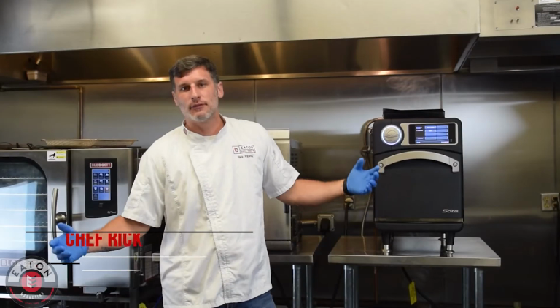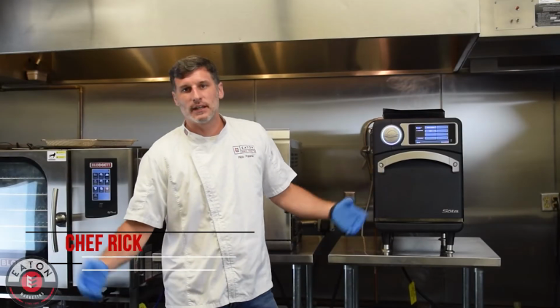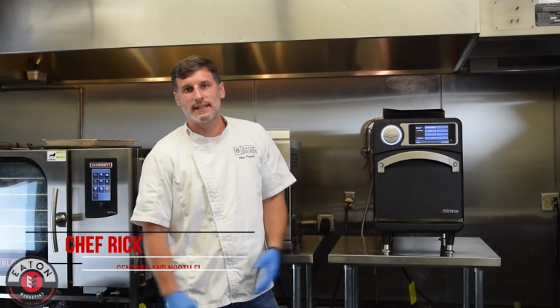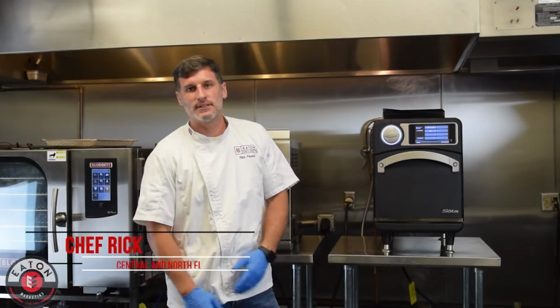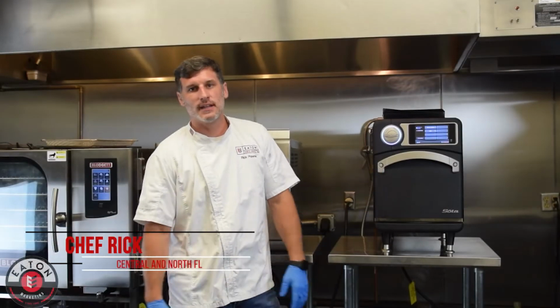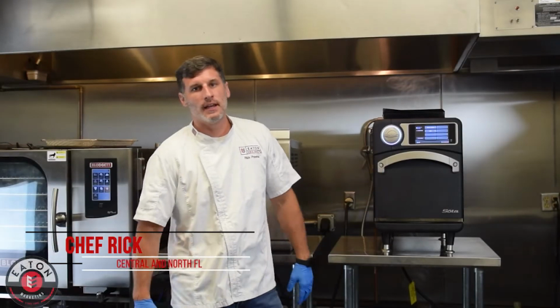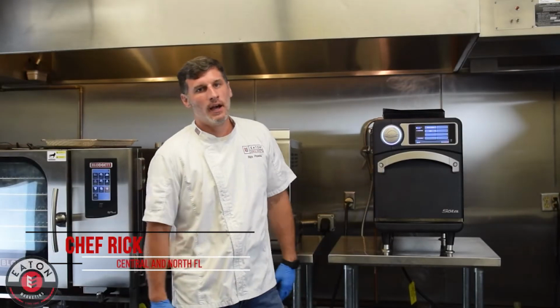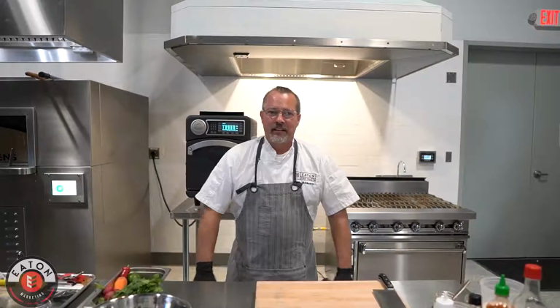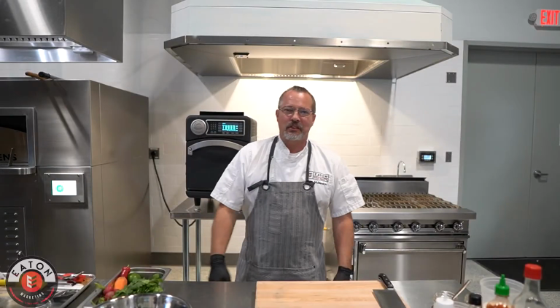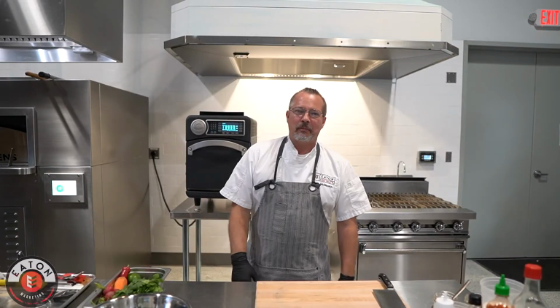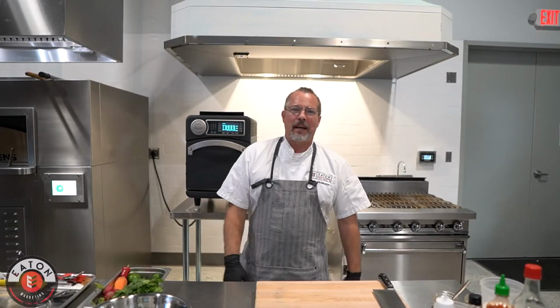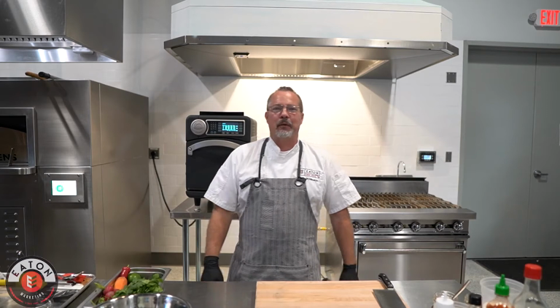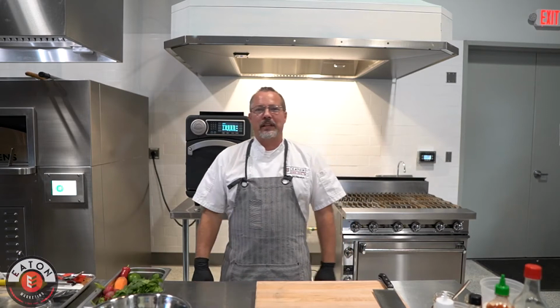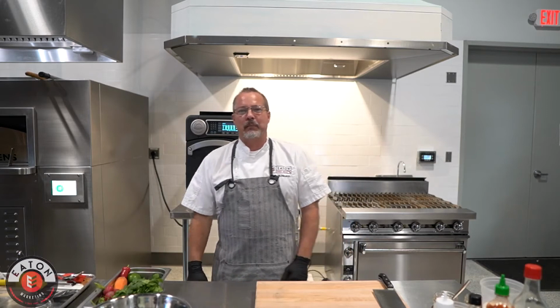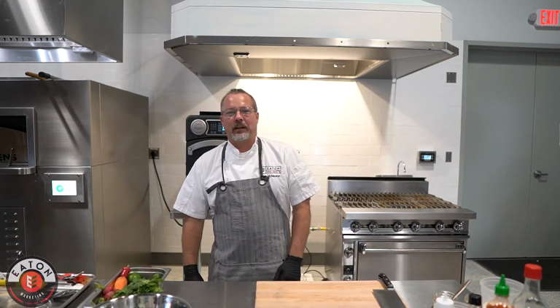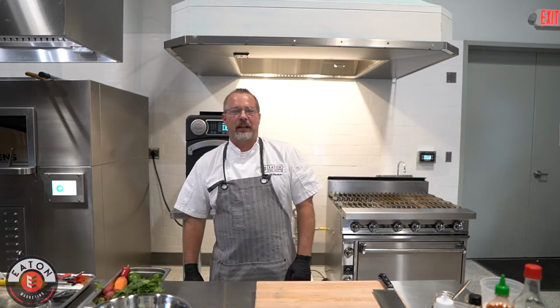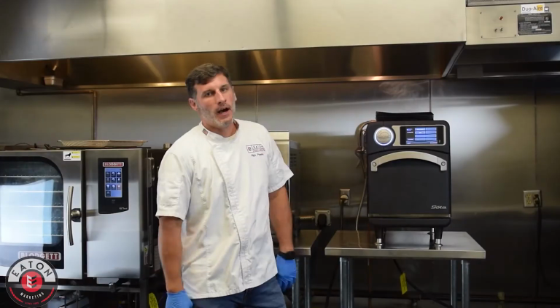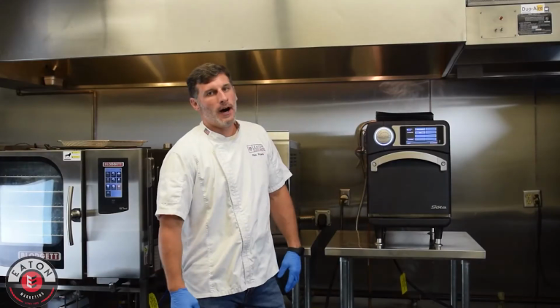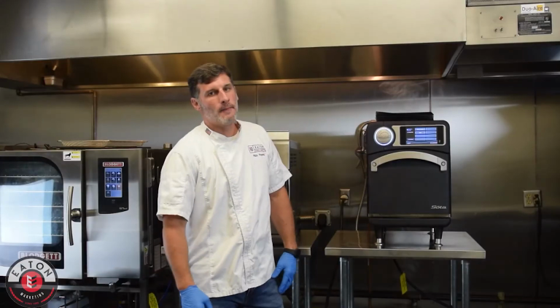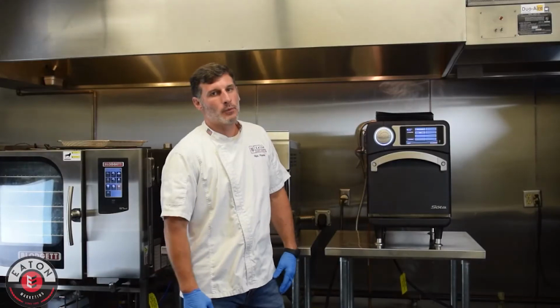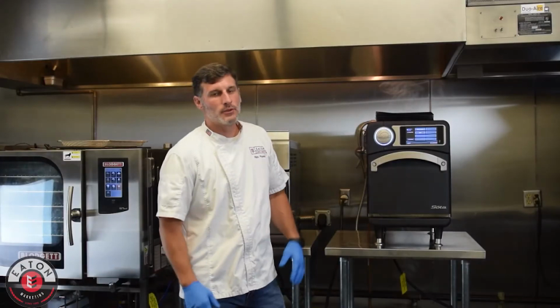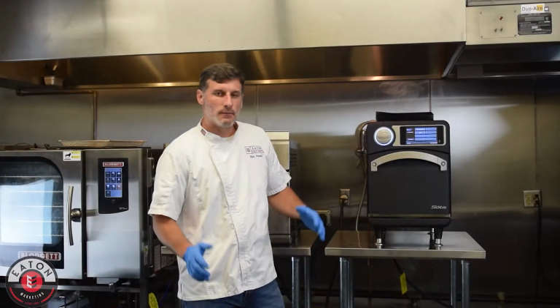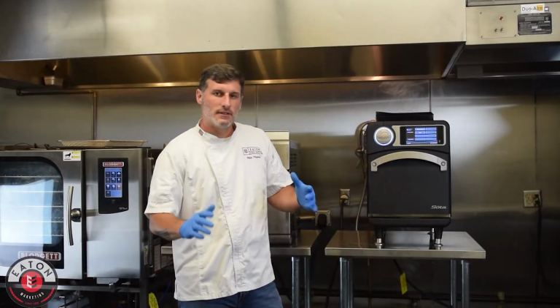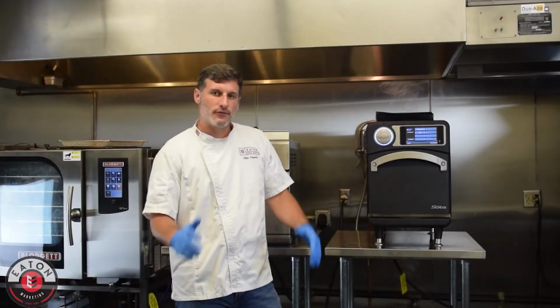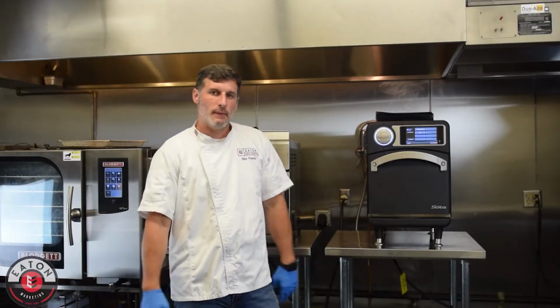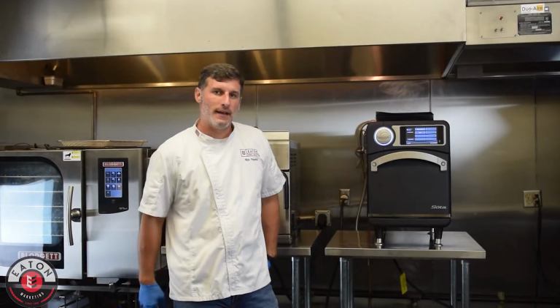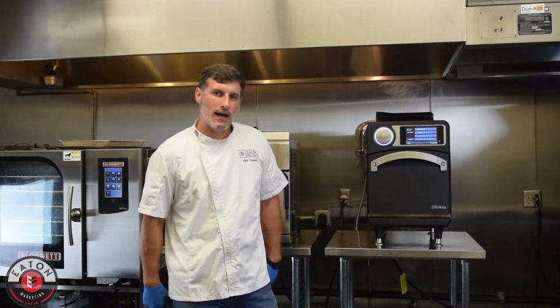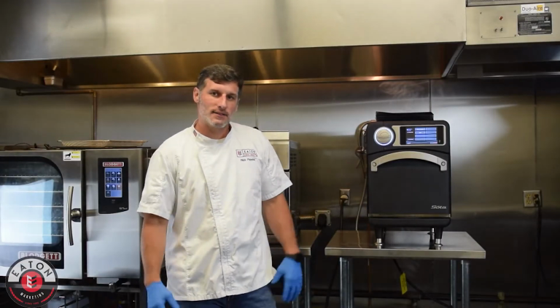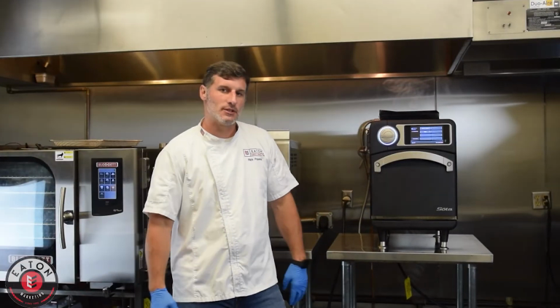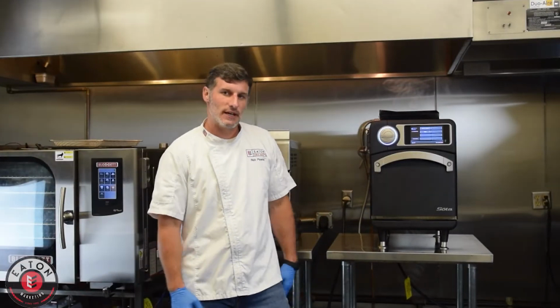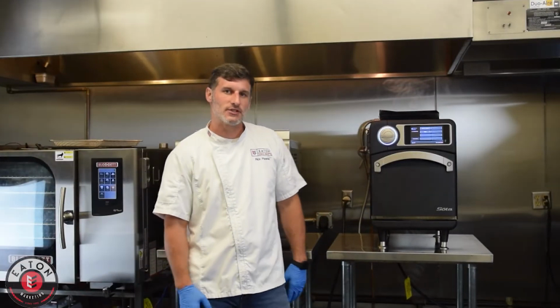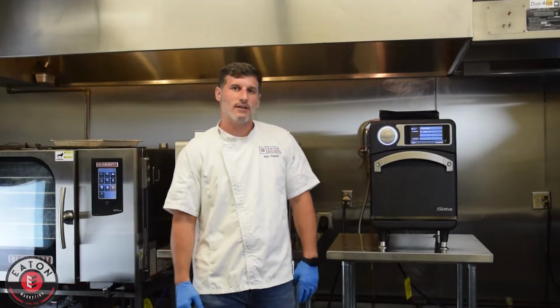Hey, what's happening? It's Chef Rick in the kitchen today. This is Chef Matt here with Eaton Marketing. We're doing something a little bit different — we're going to do a chef's challenge.